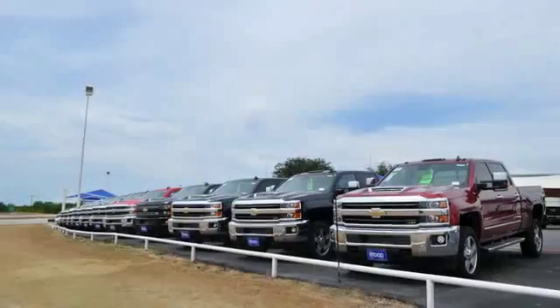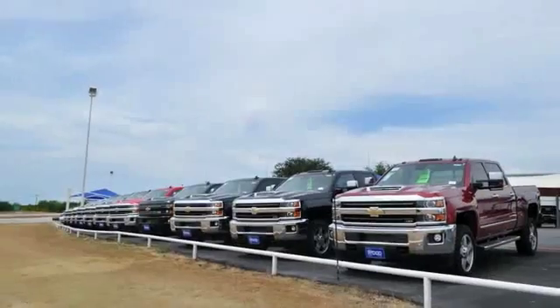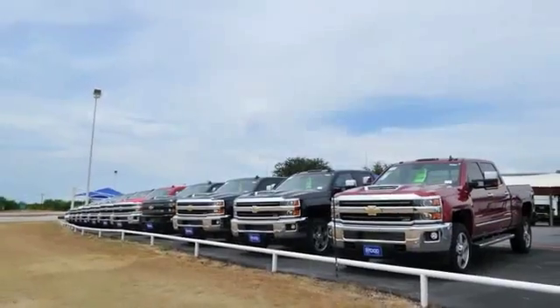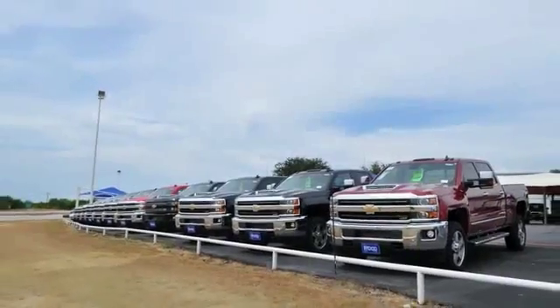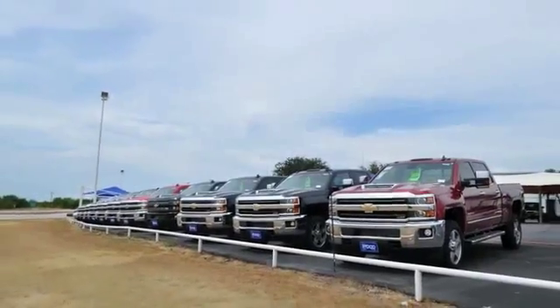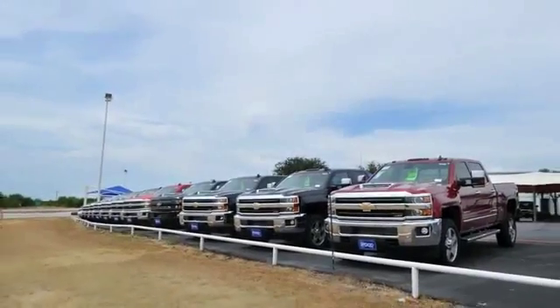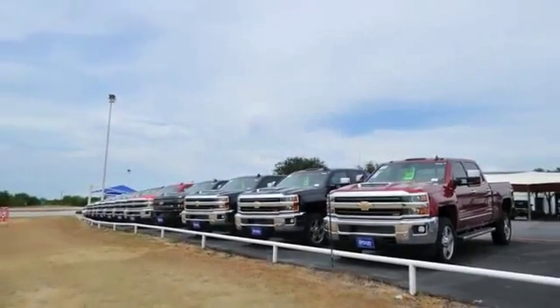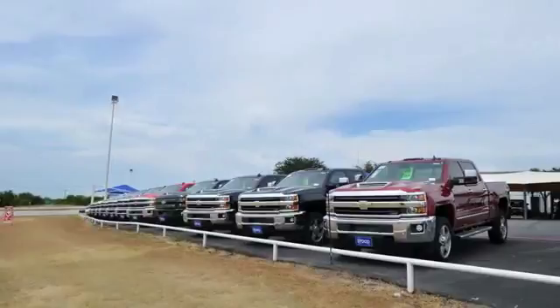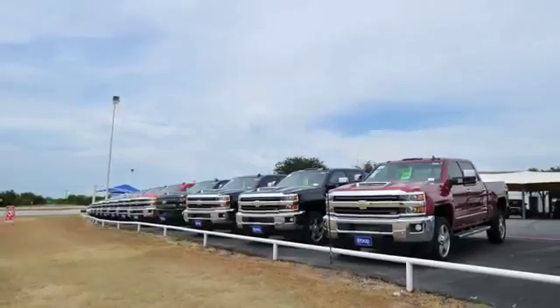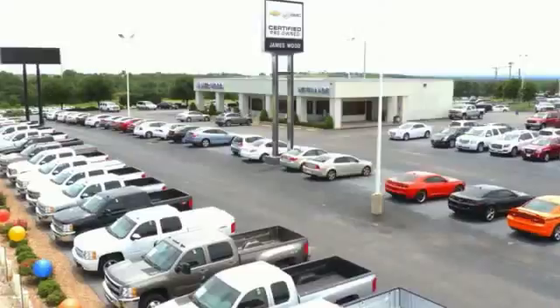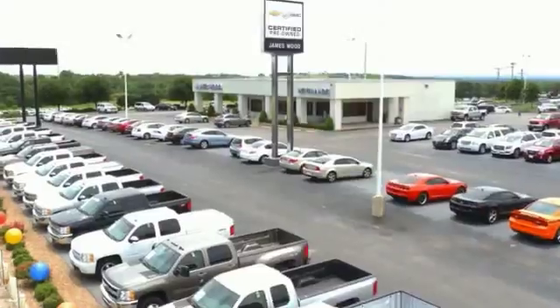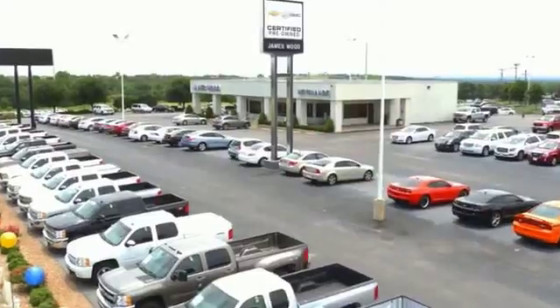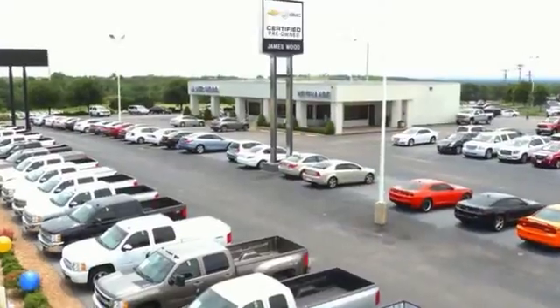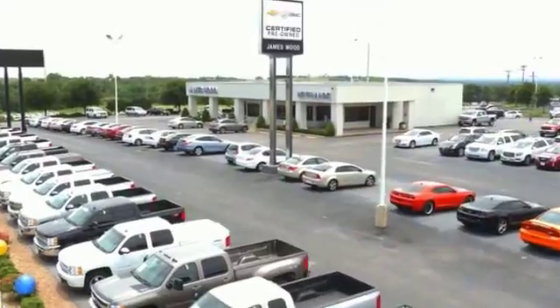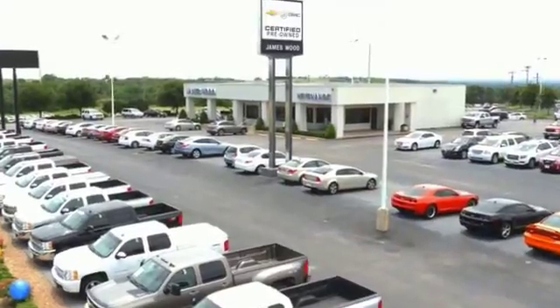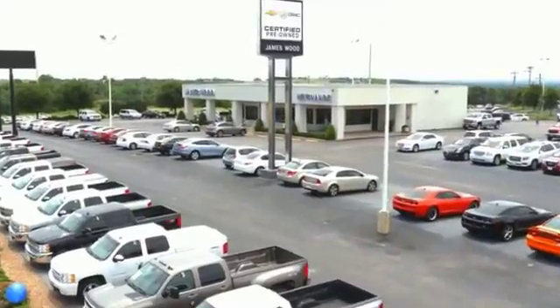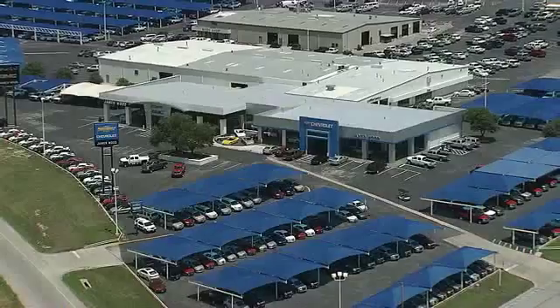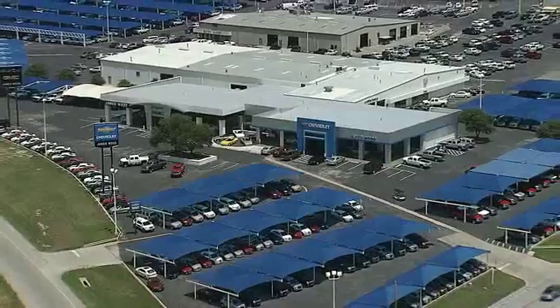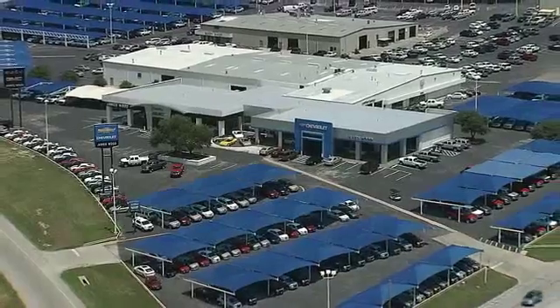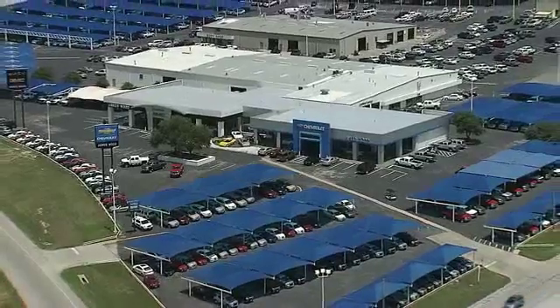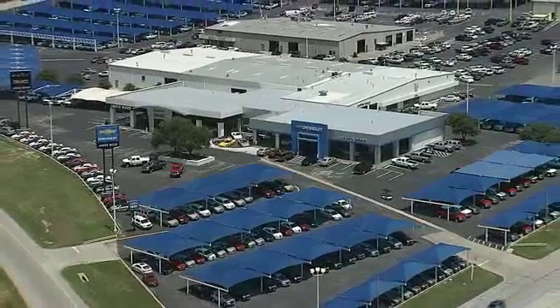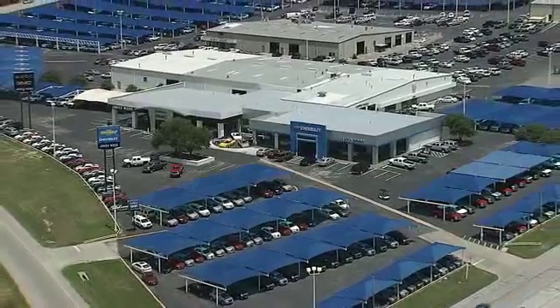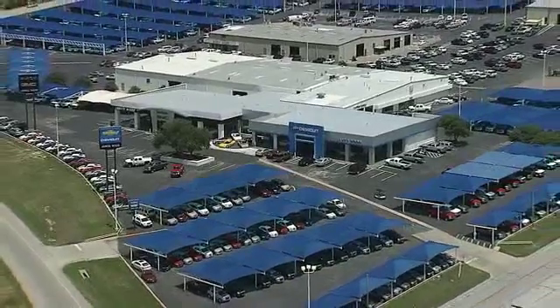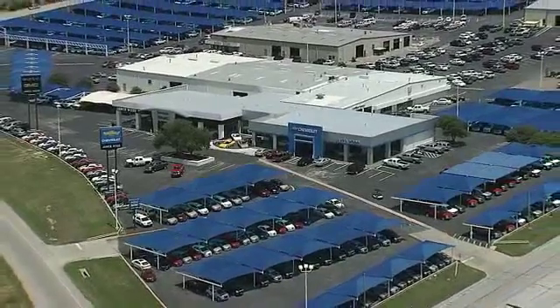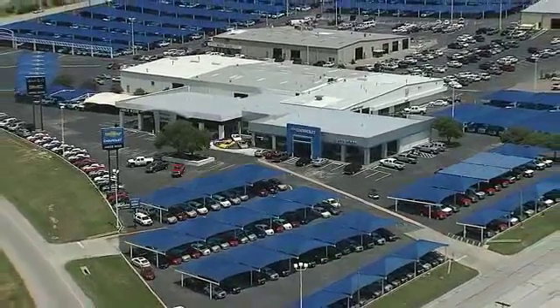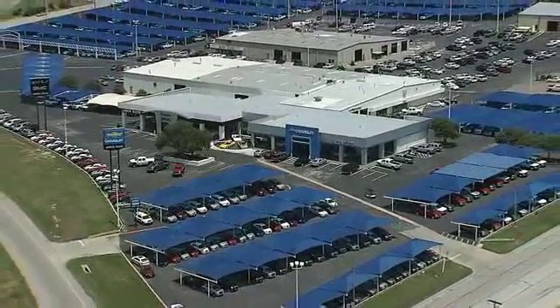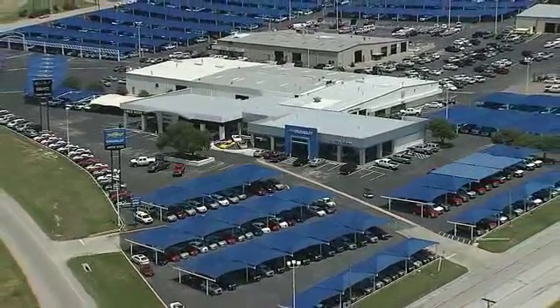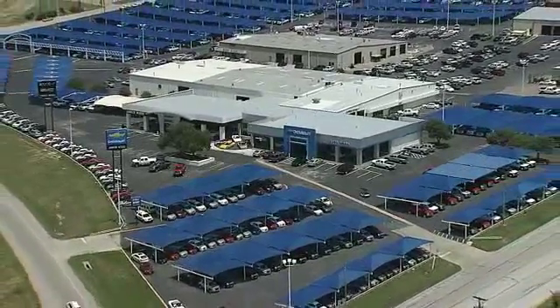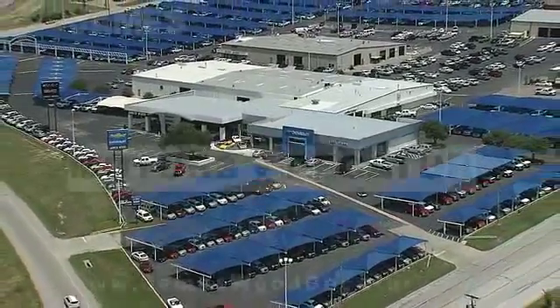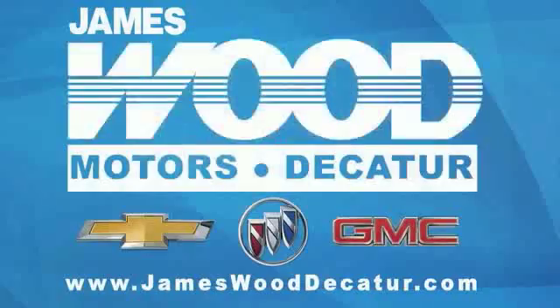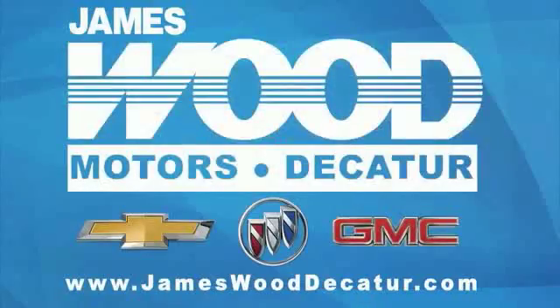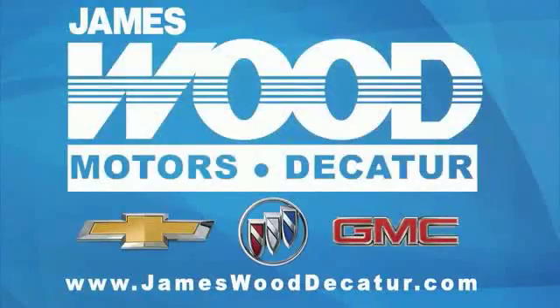The next time you're looking for a new or pre-owned vehicle, come visit our family at James Wood Decatur.